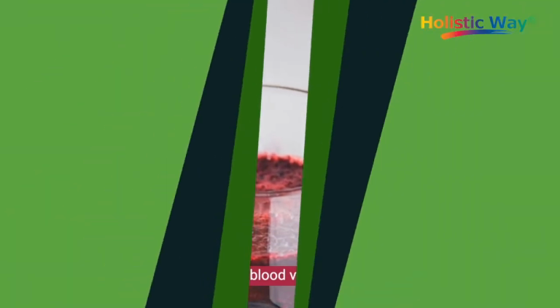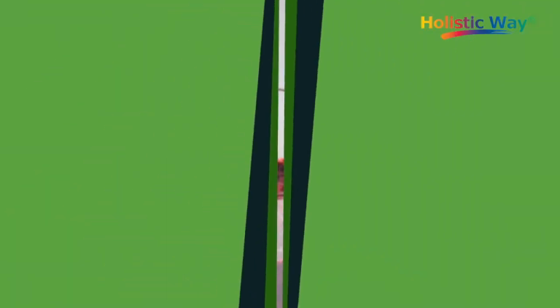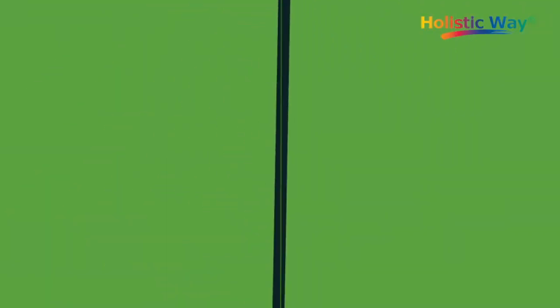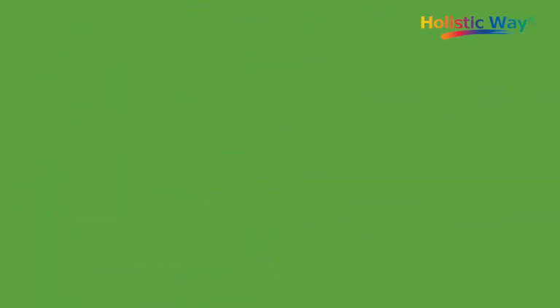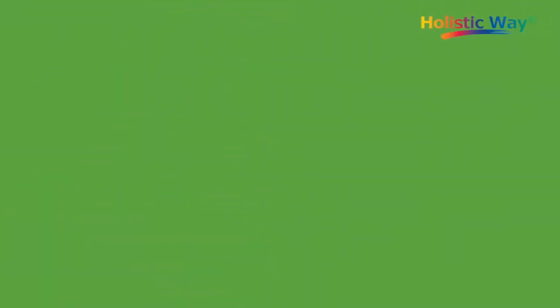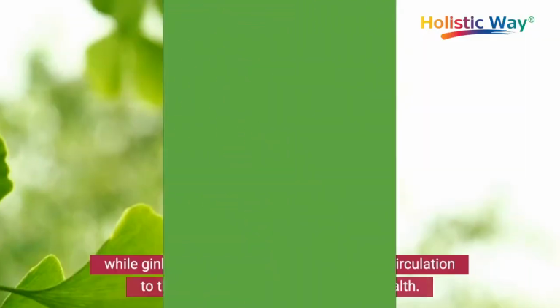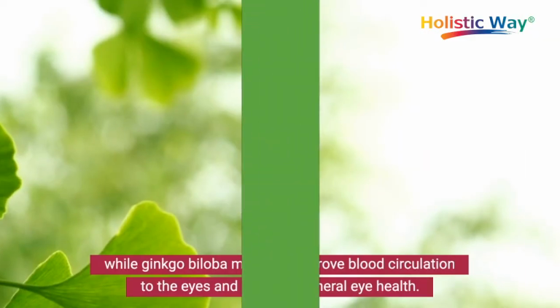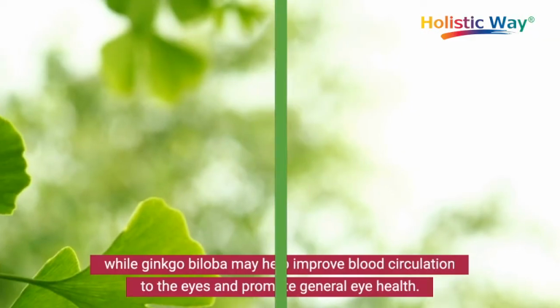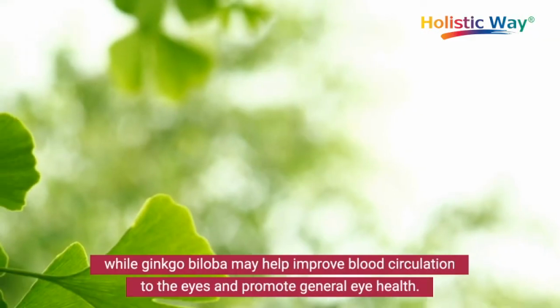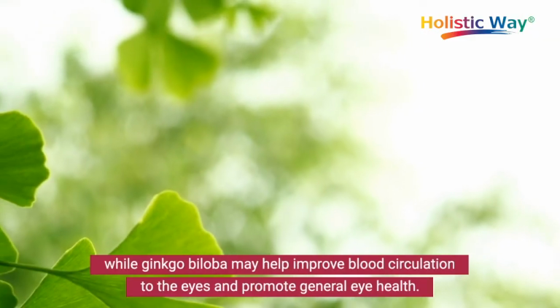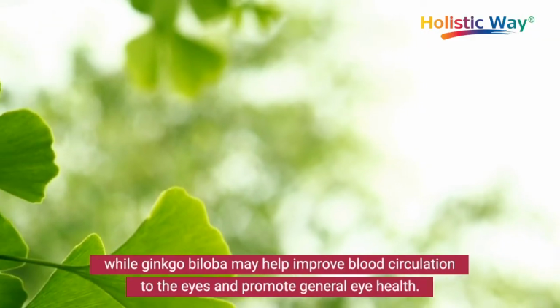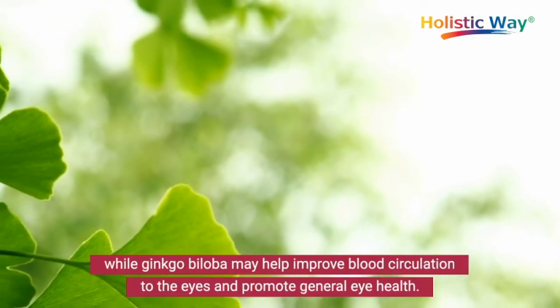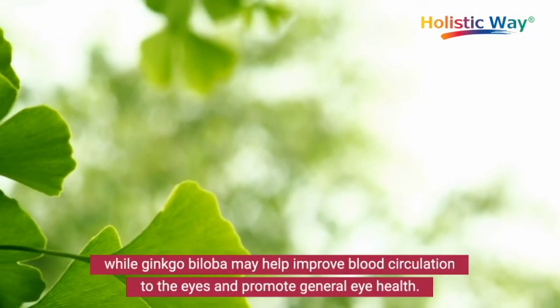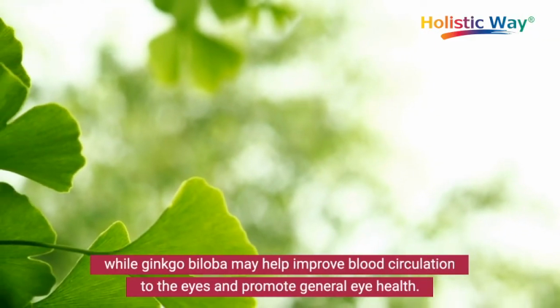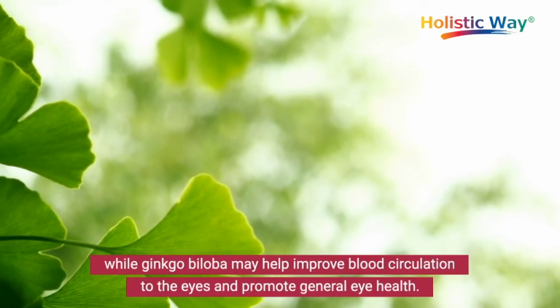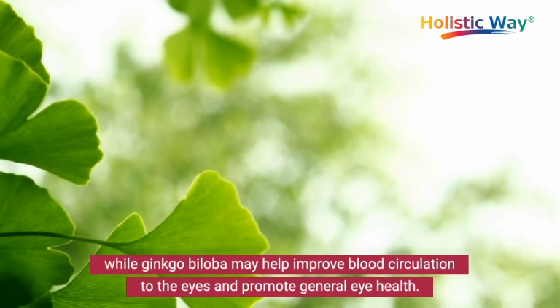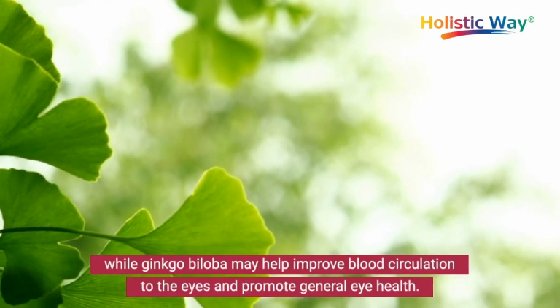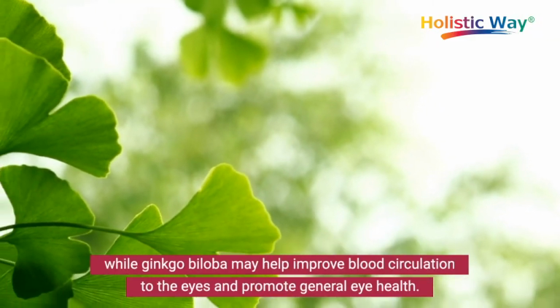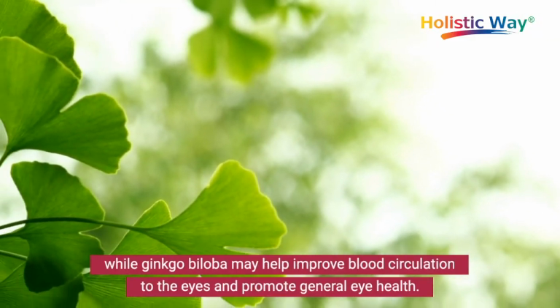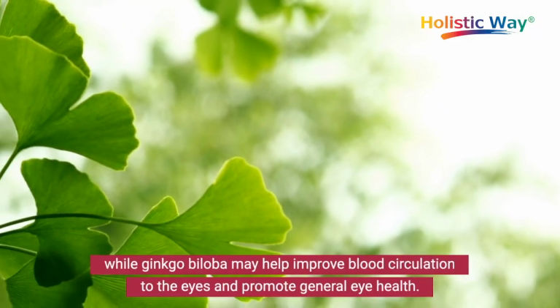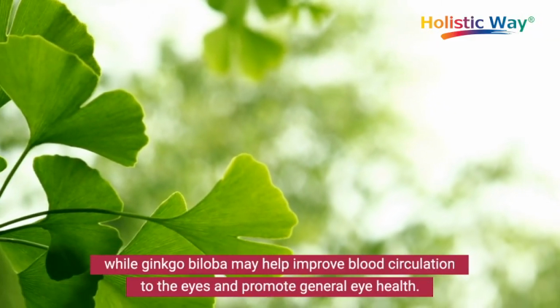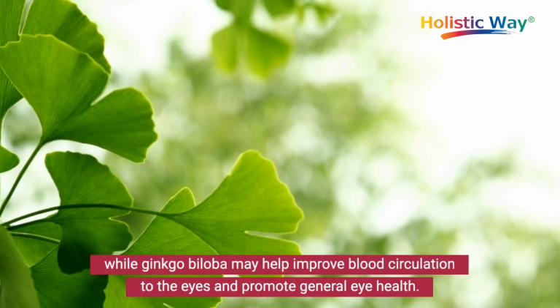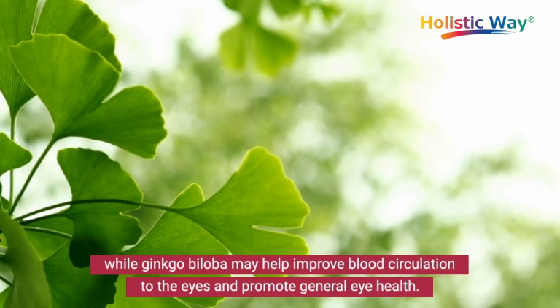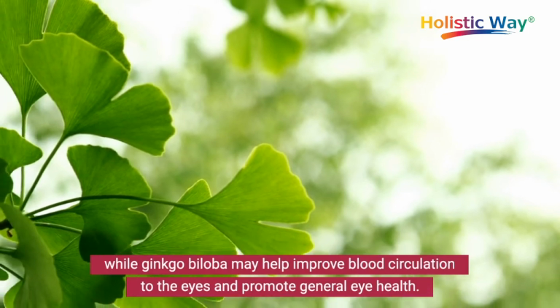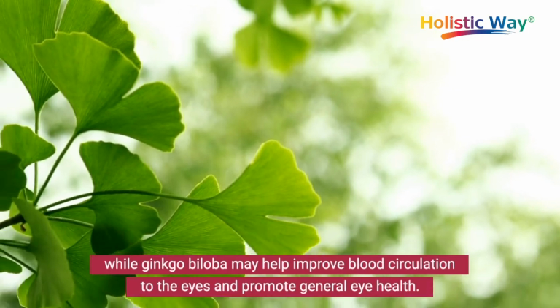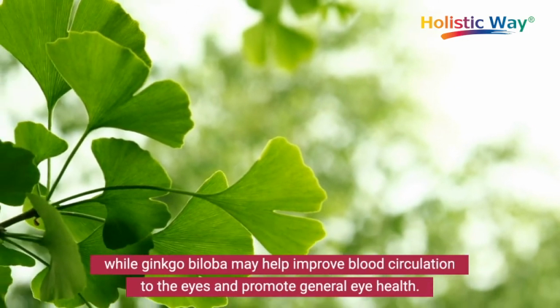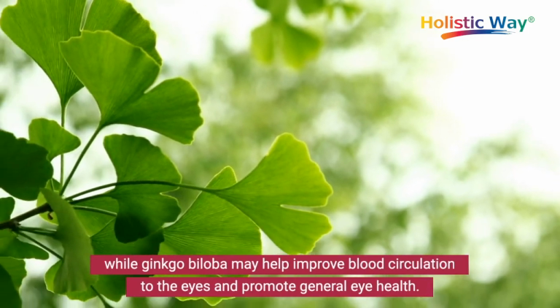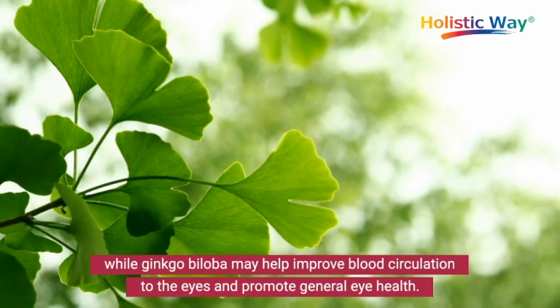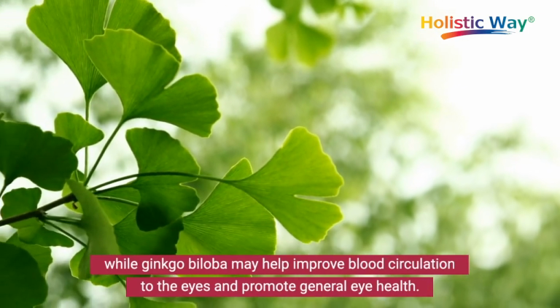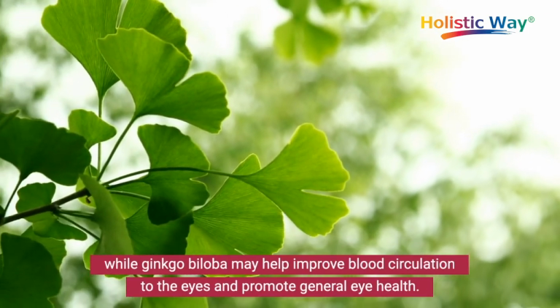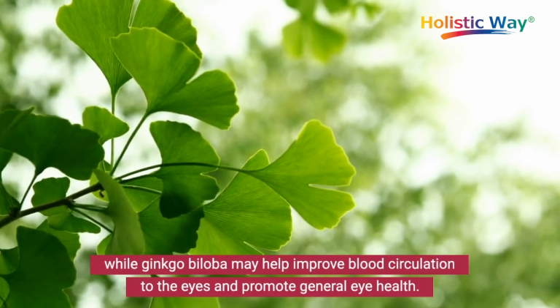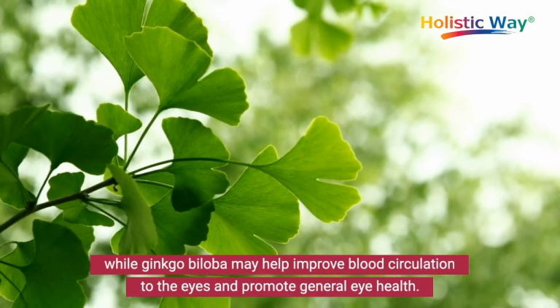While ginkgo biloba may help improve blood circulation to the eyes and promote general eye health.